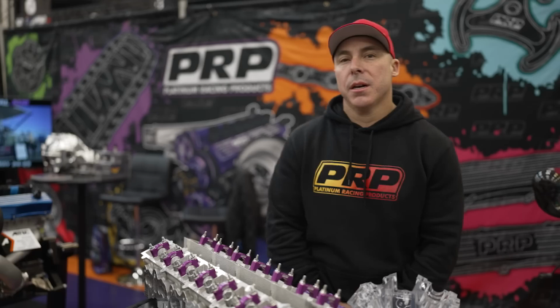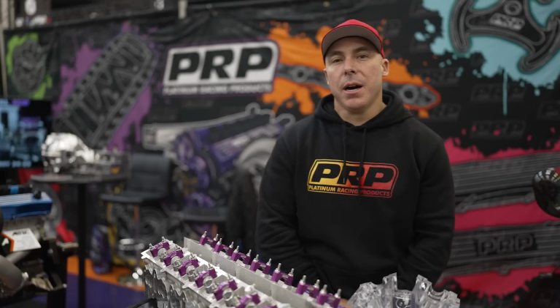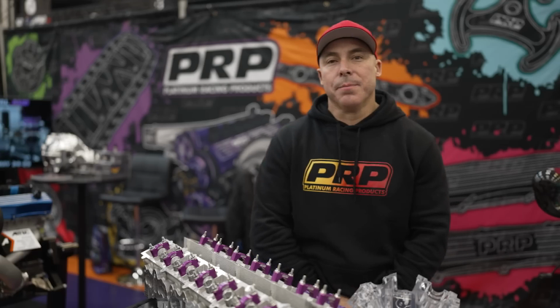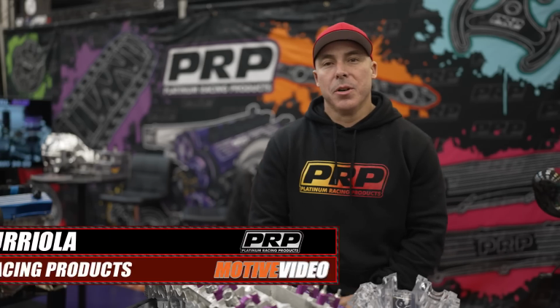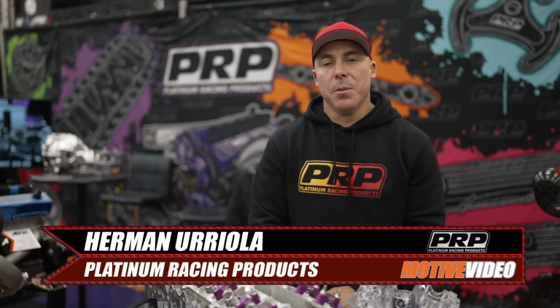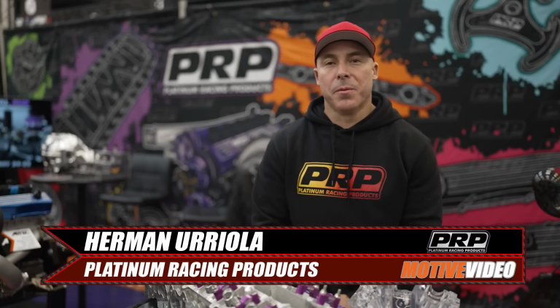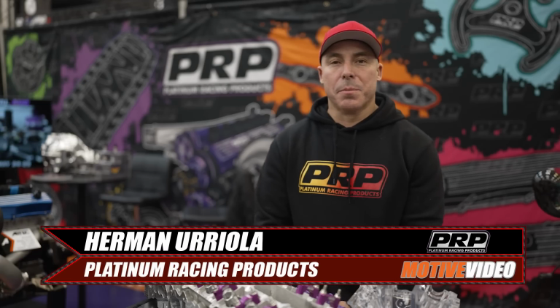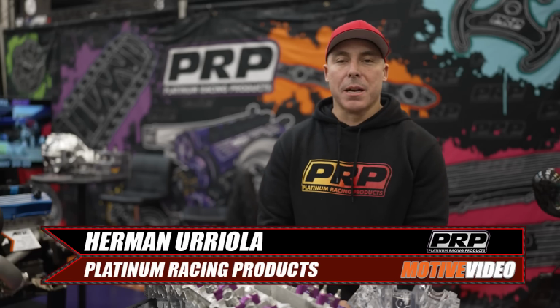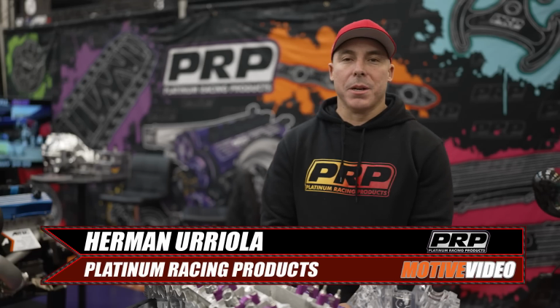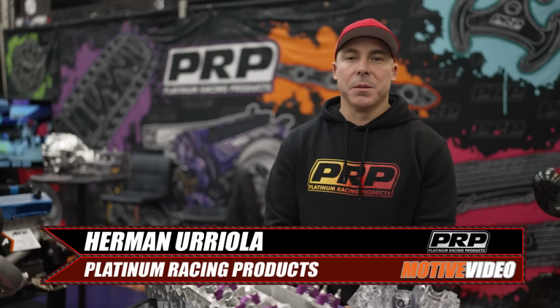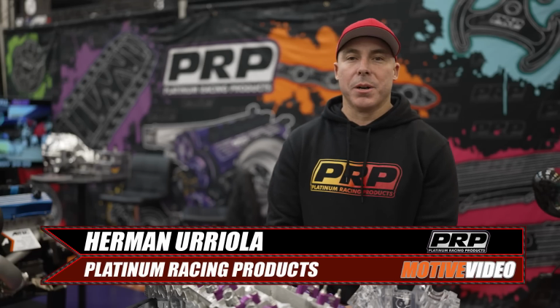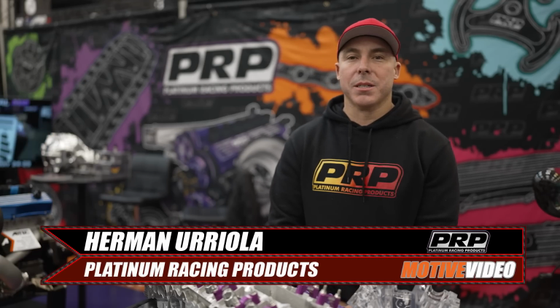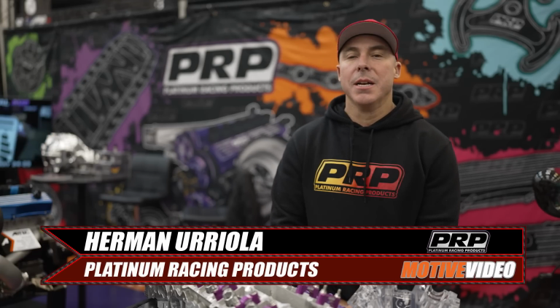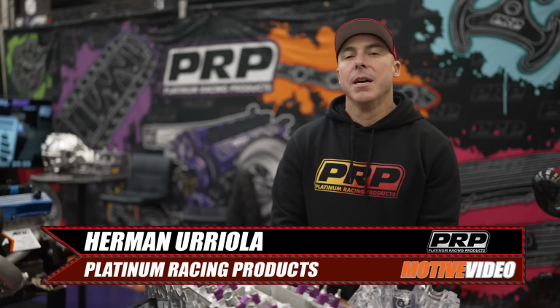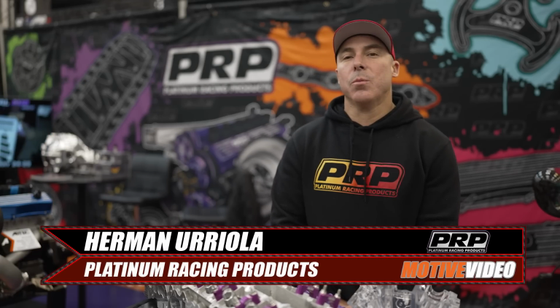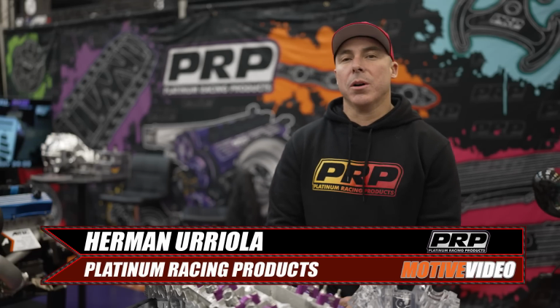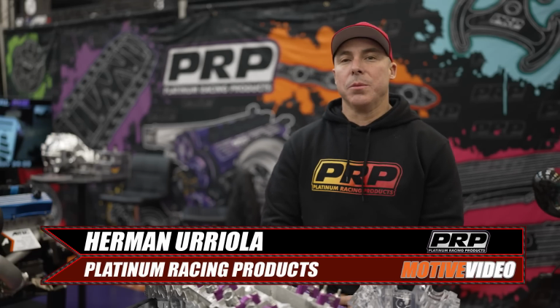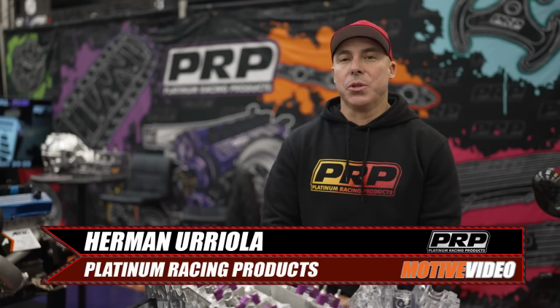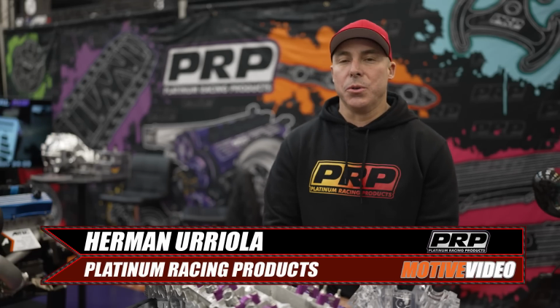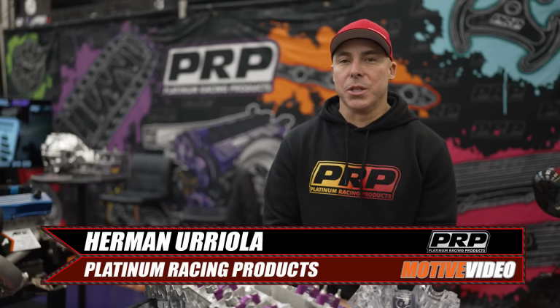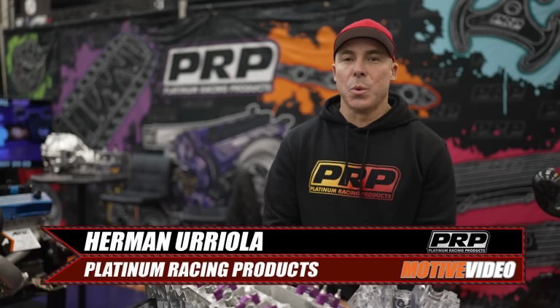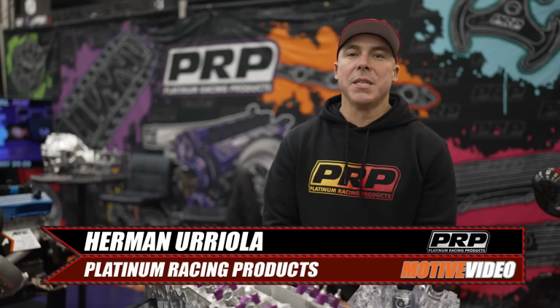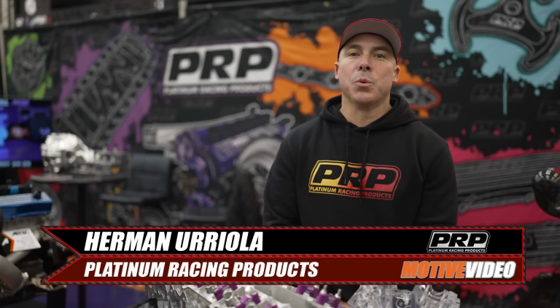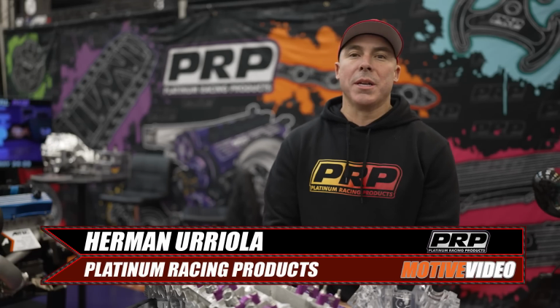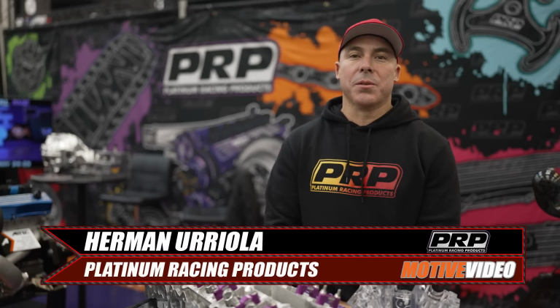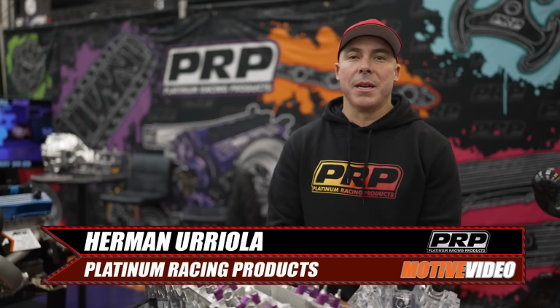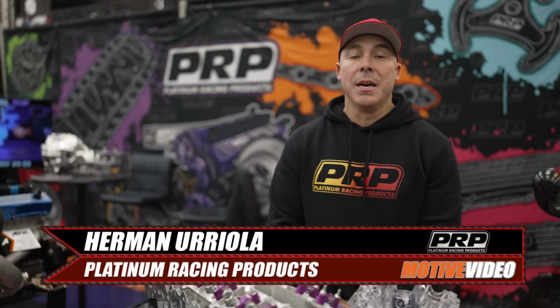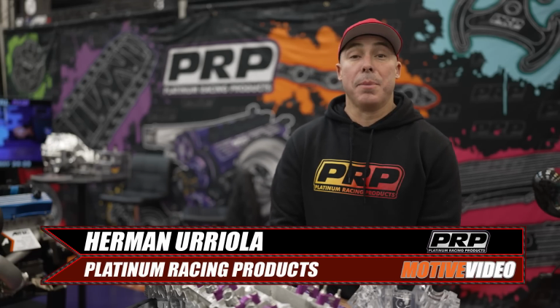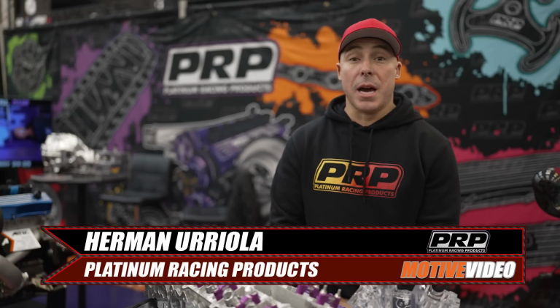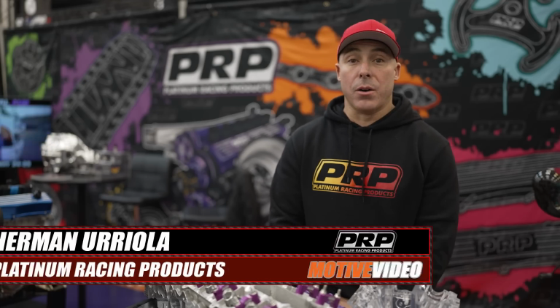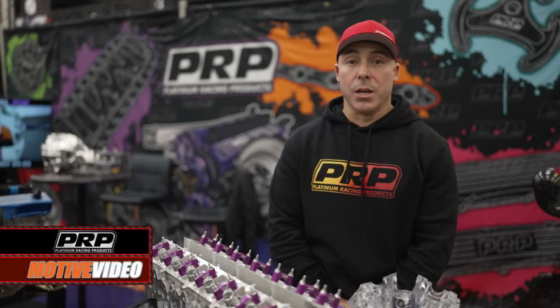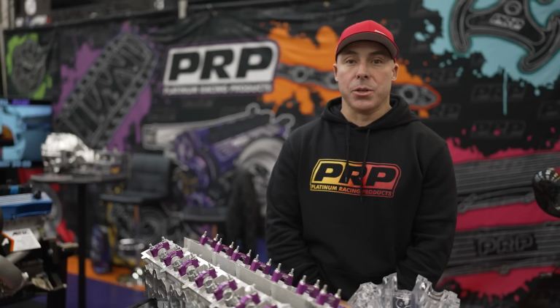Hi, Herman from Platinum Racing Products, and welcome to the 2023 PRI Show.